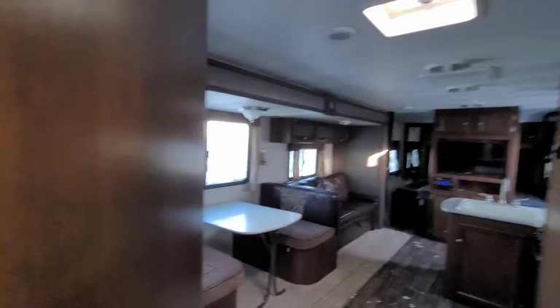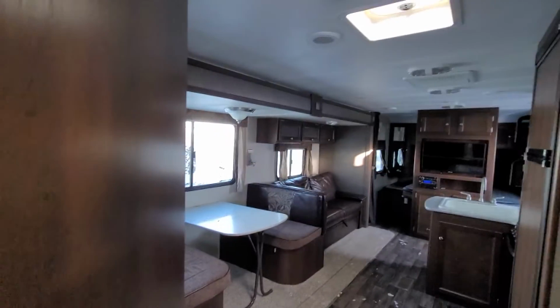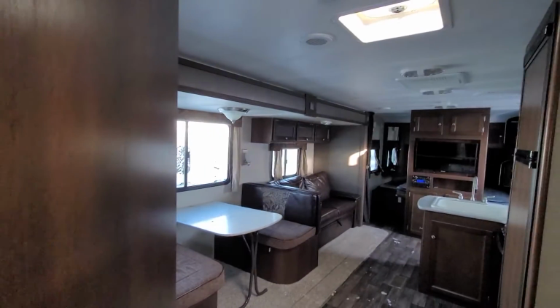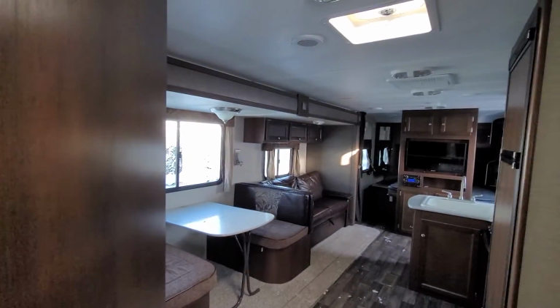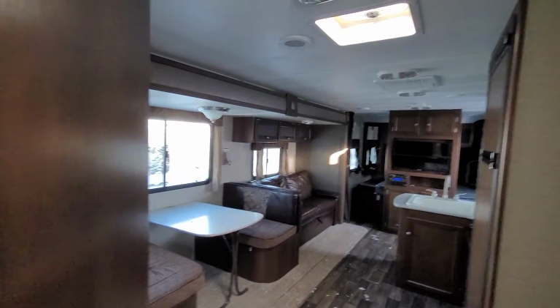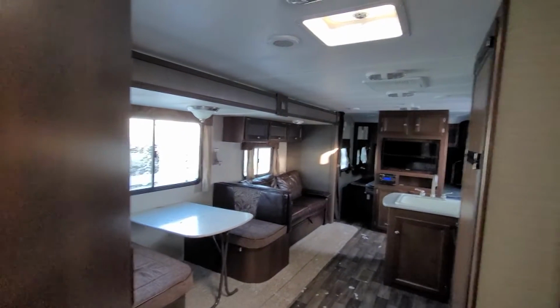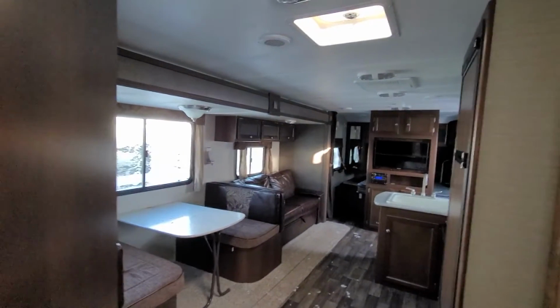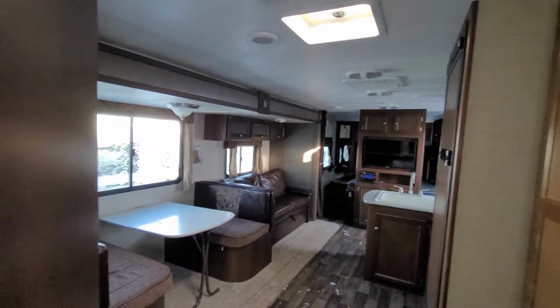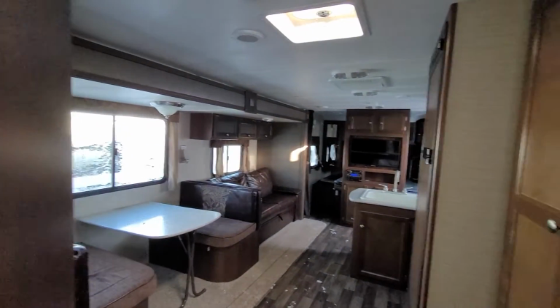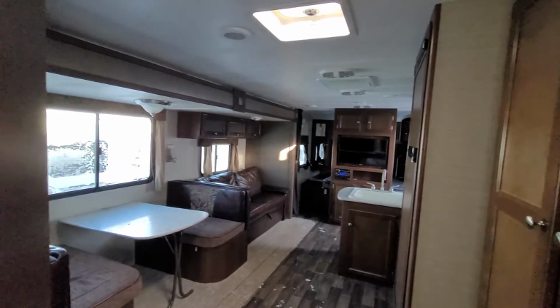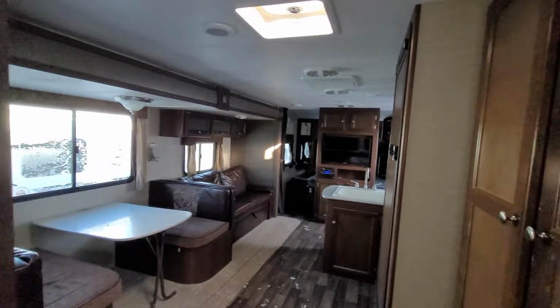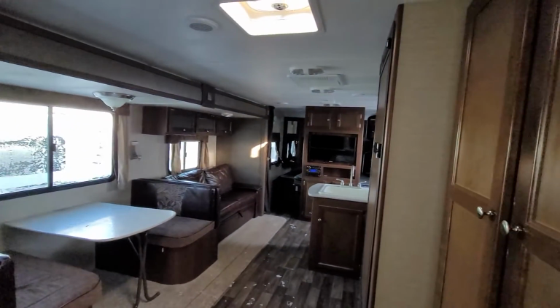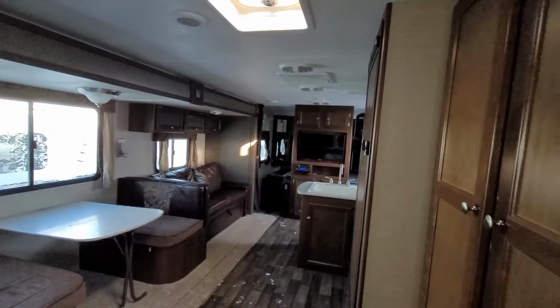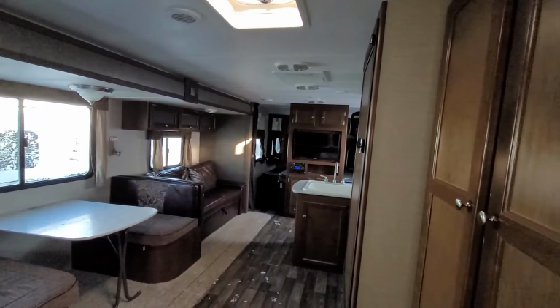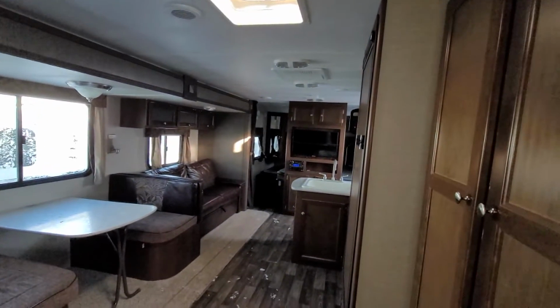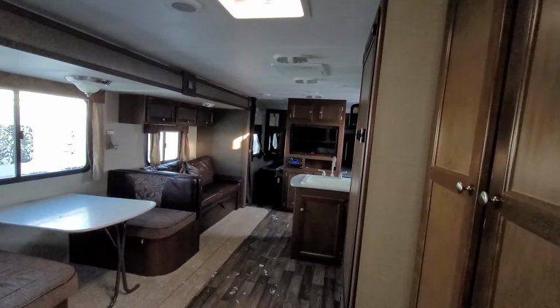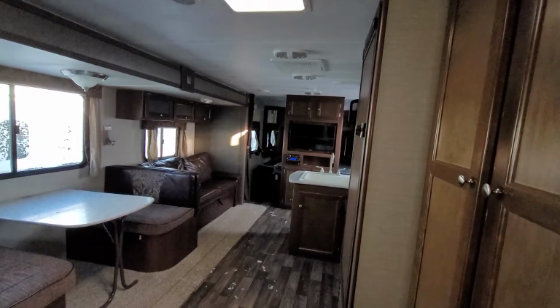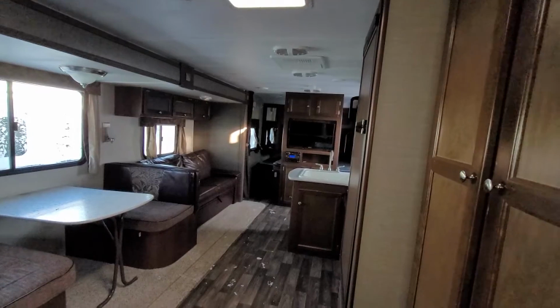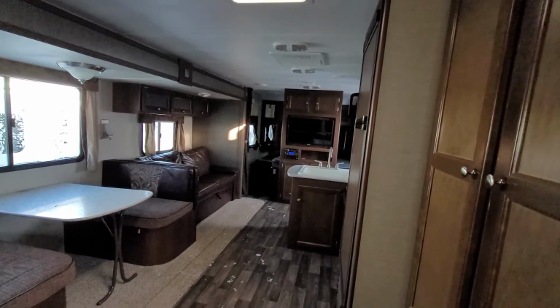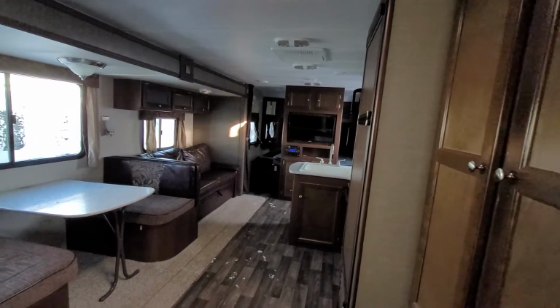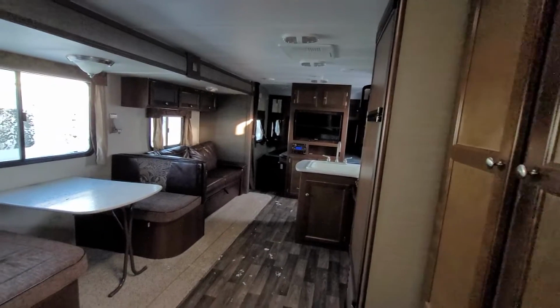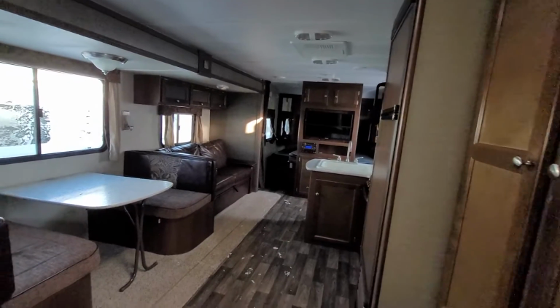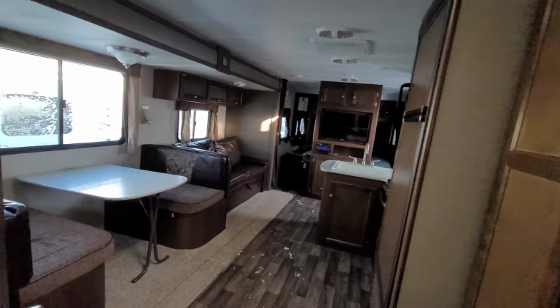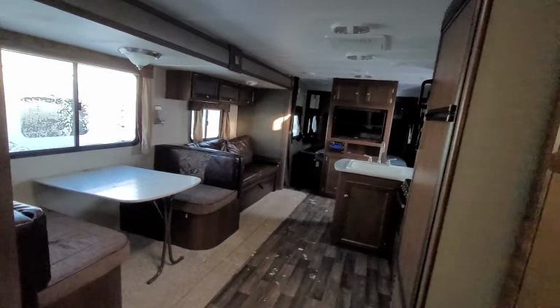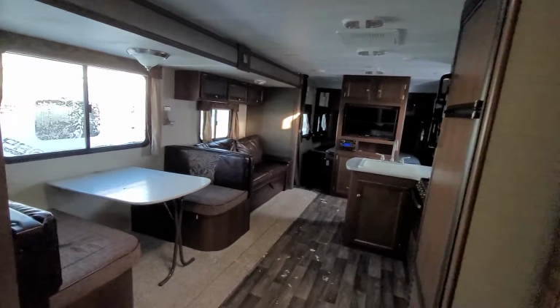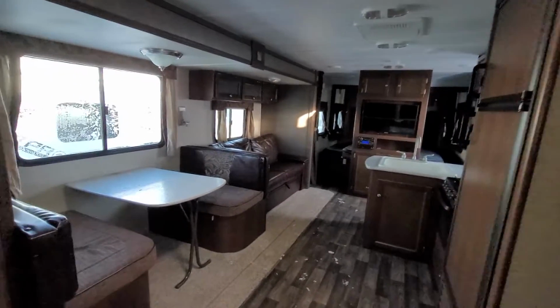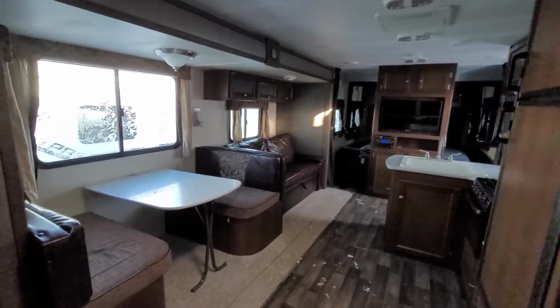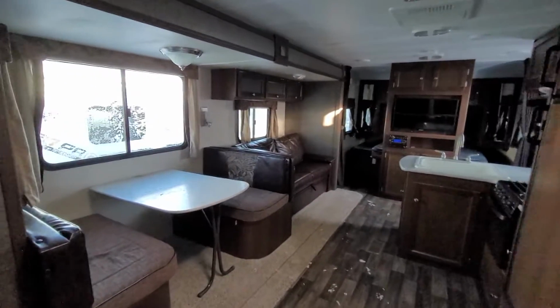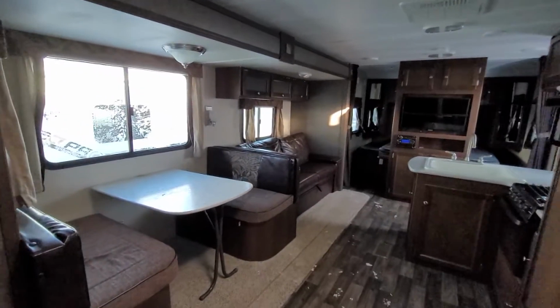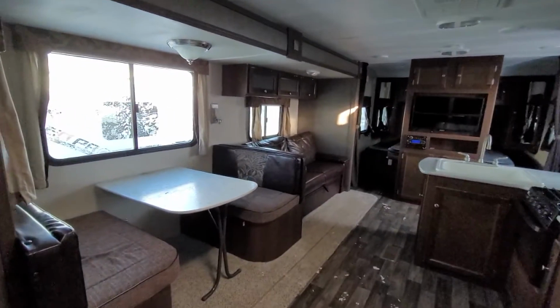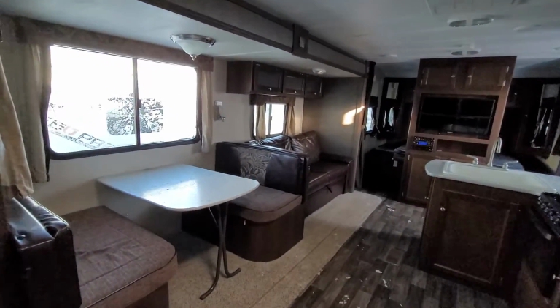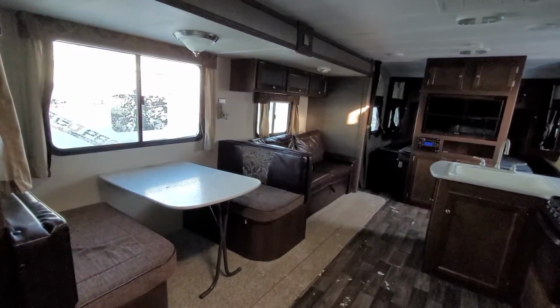Just to give you a quick view of the entire trailer here again.